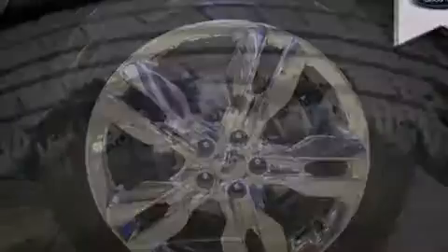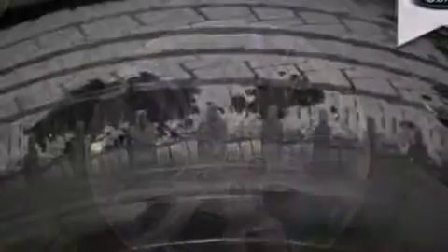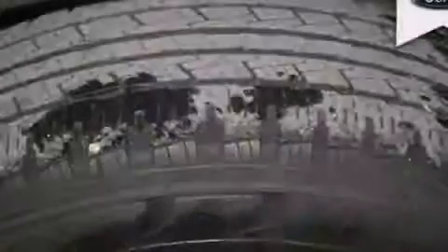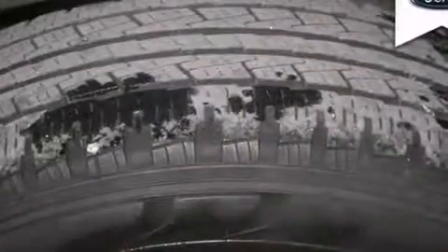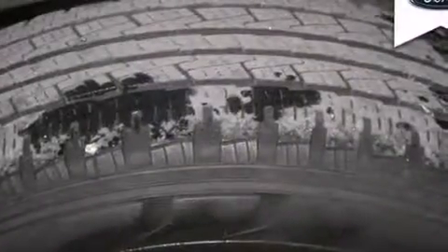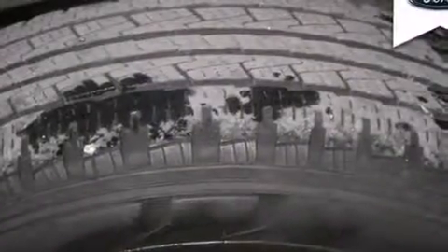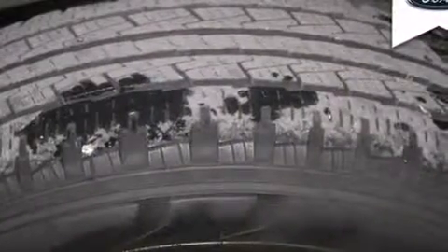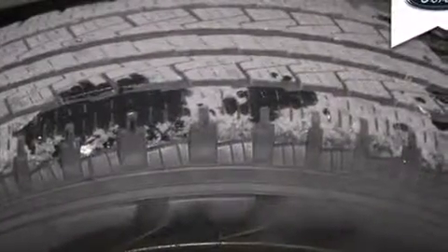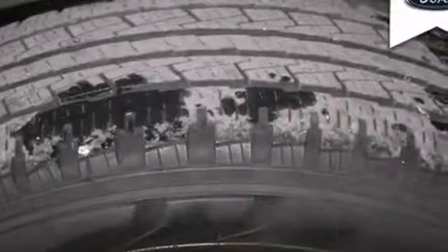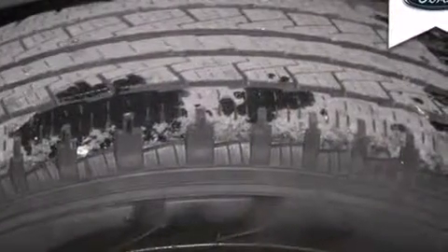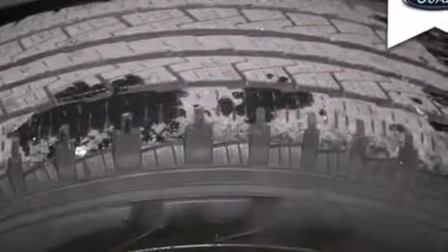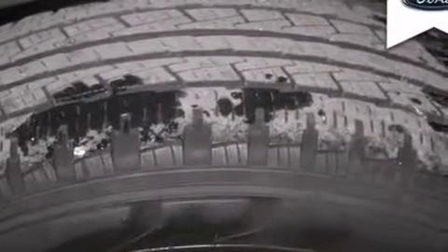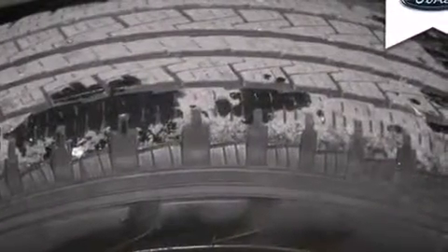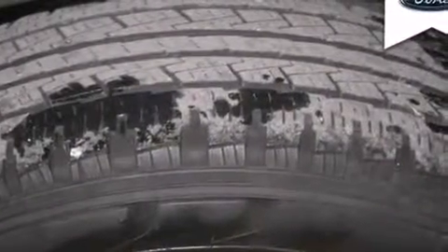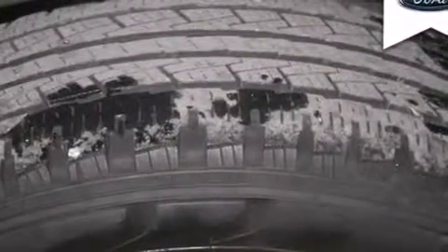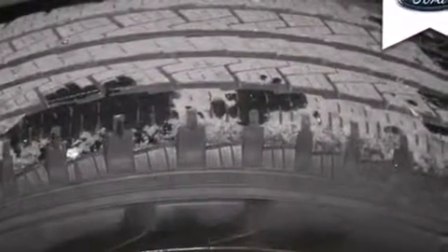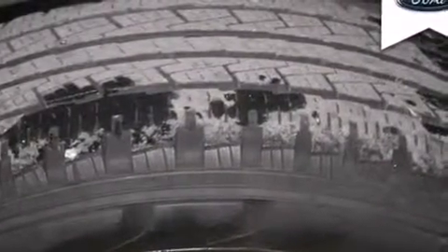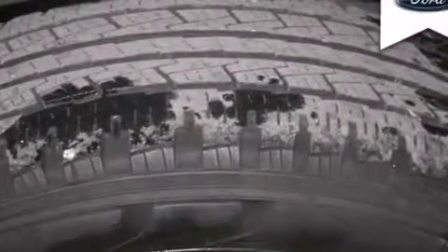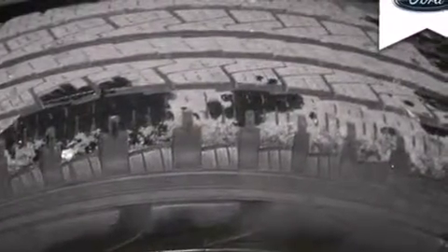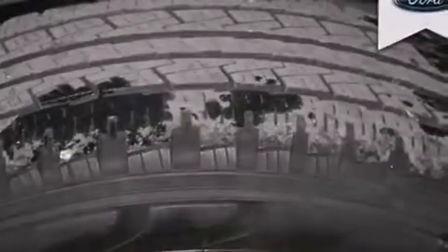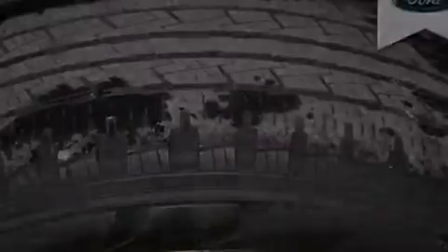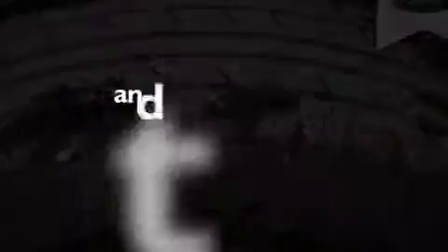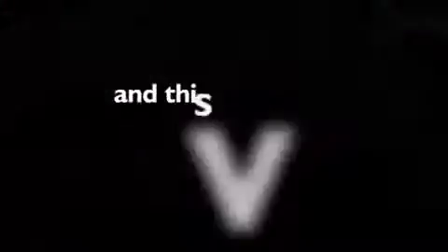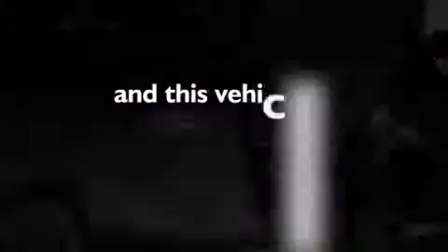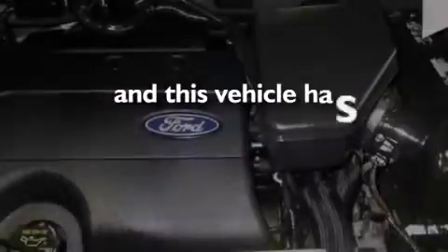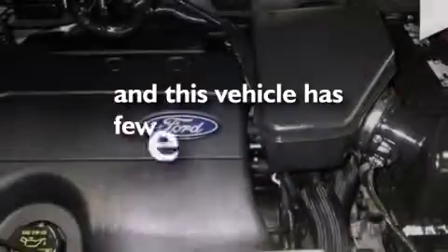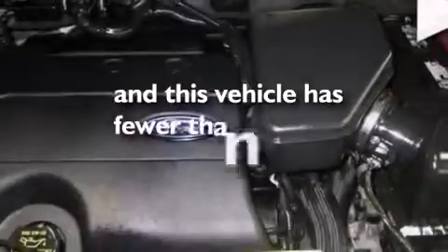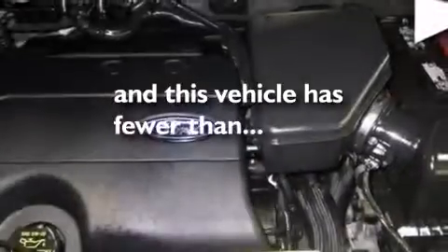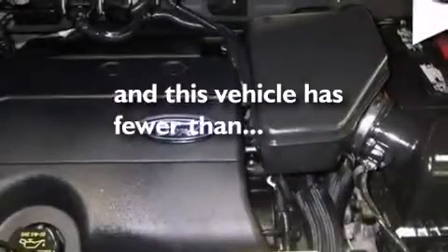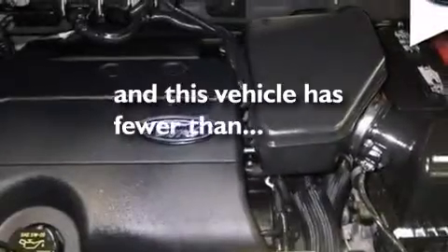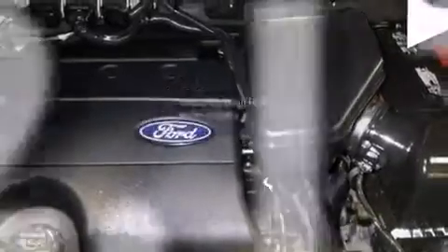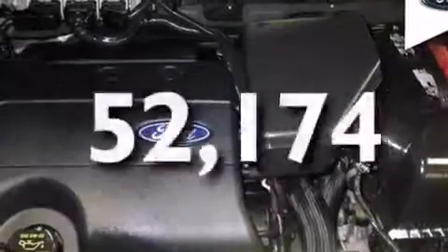Air conditioning with automatic climate control, full power accessories, and this vehicle has less than 53,000 miles.